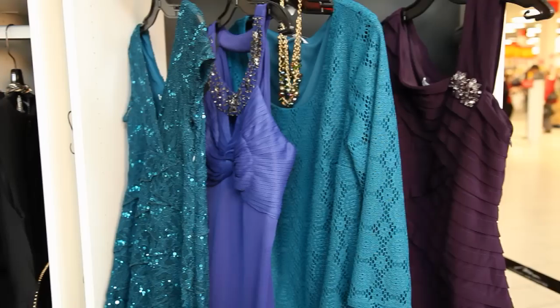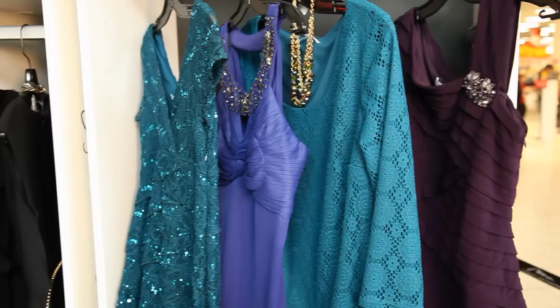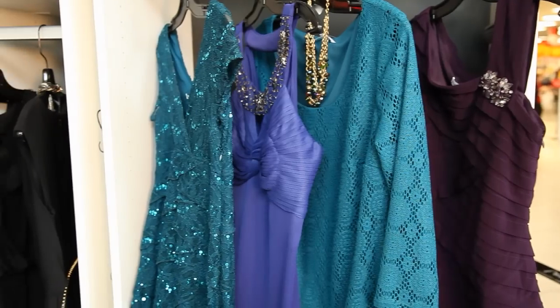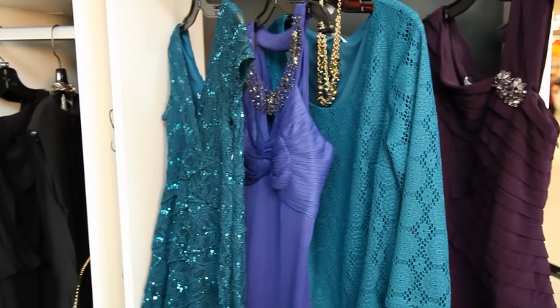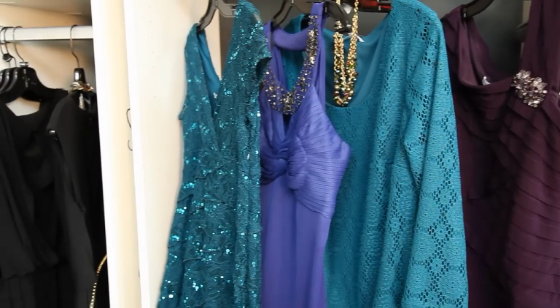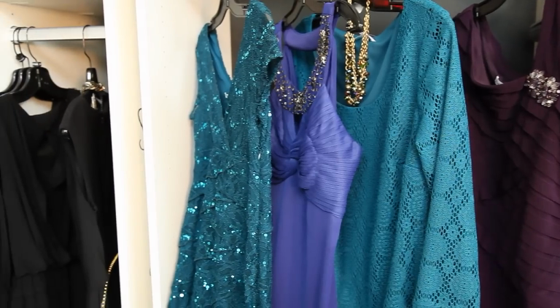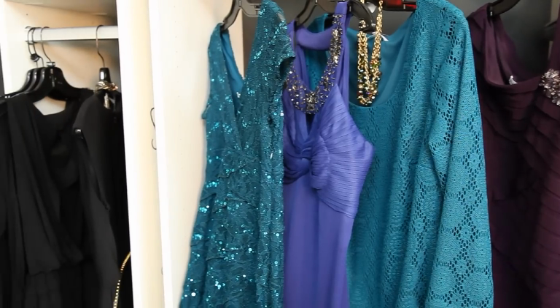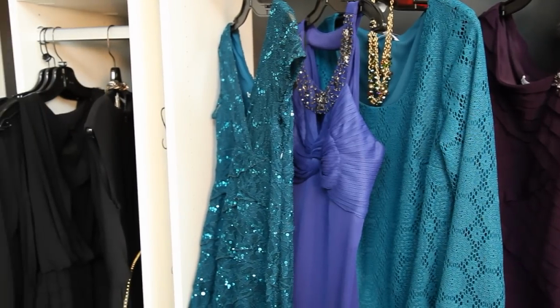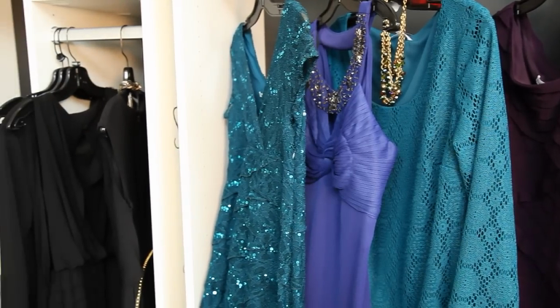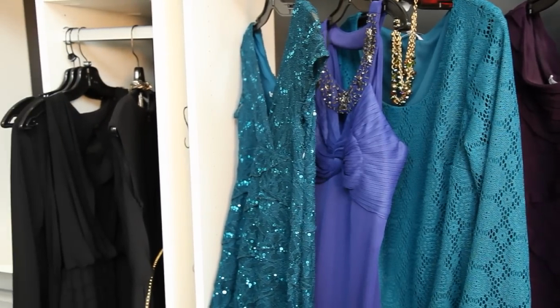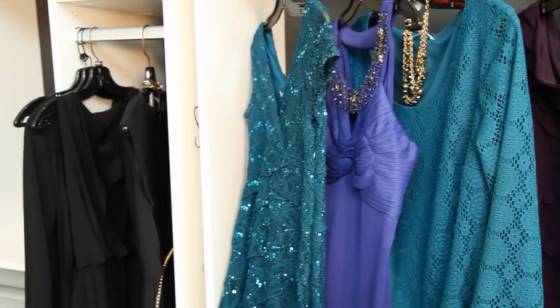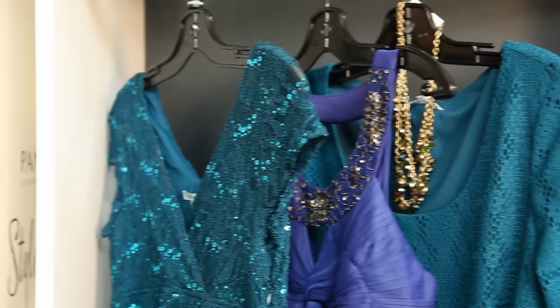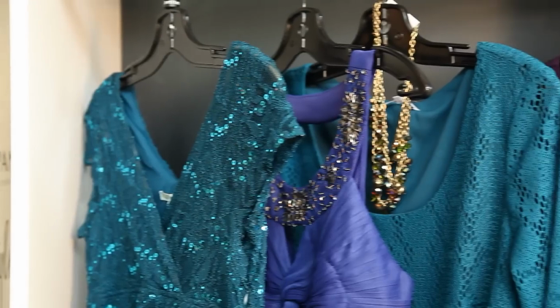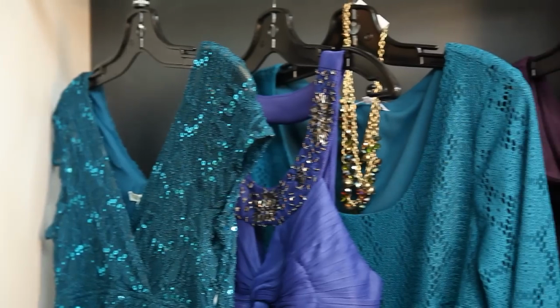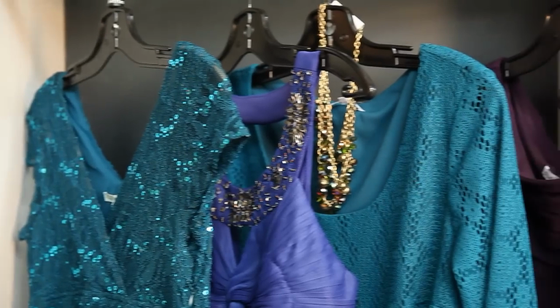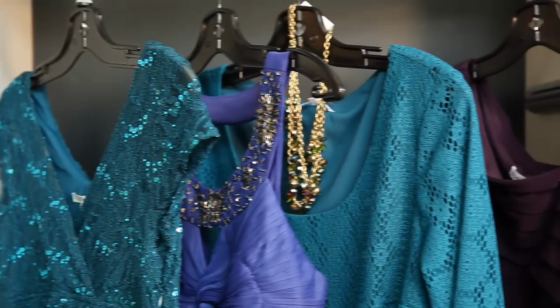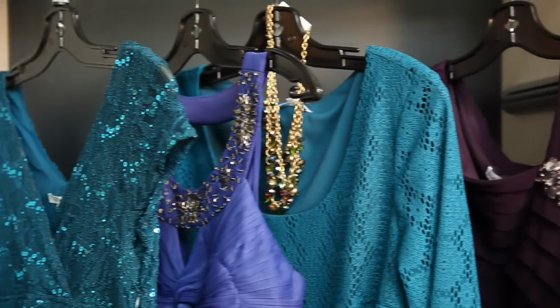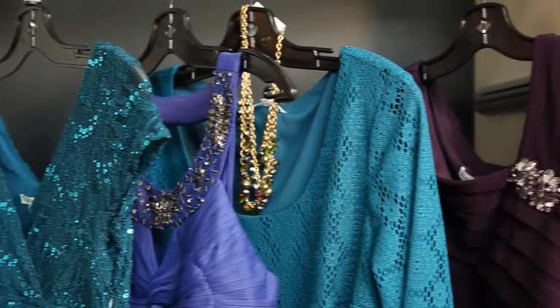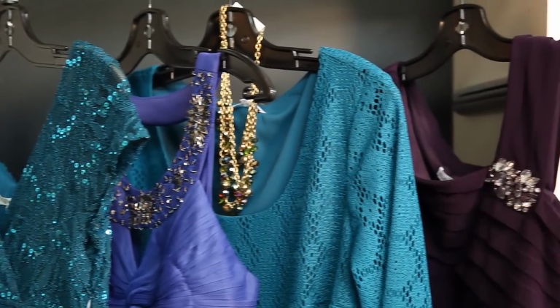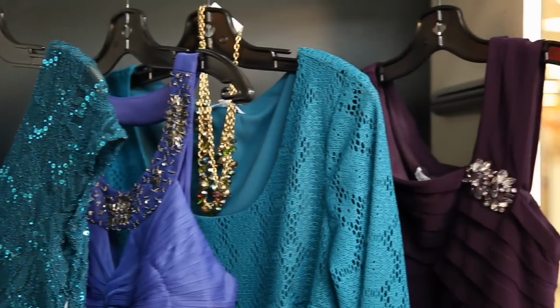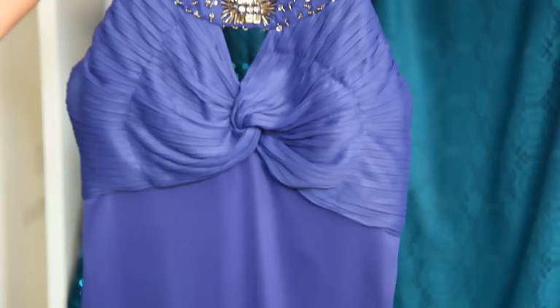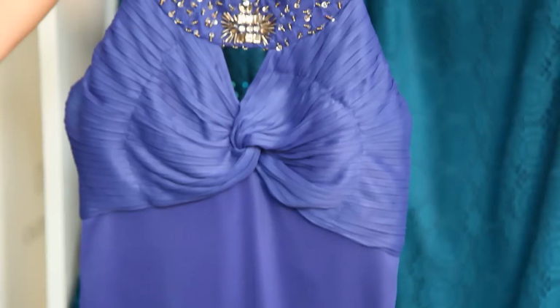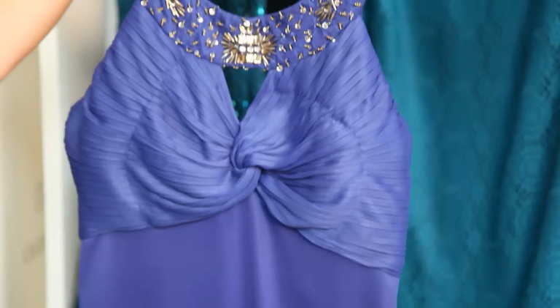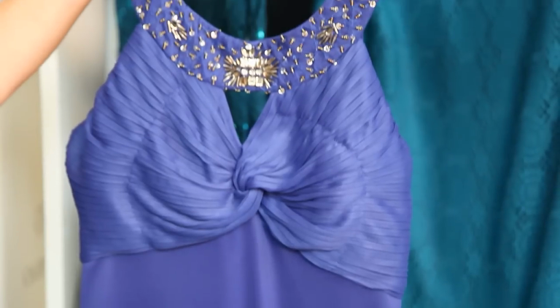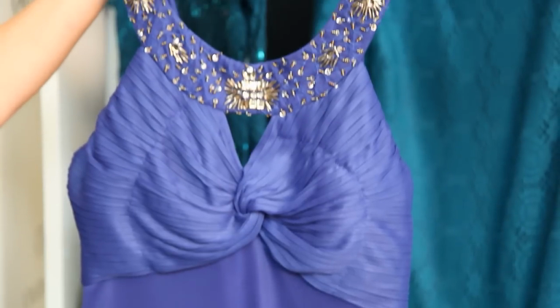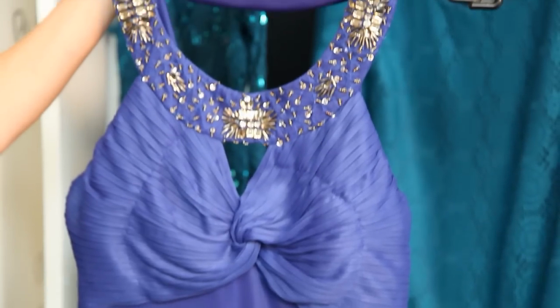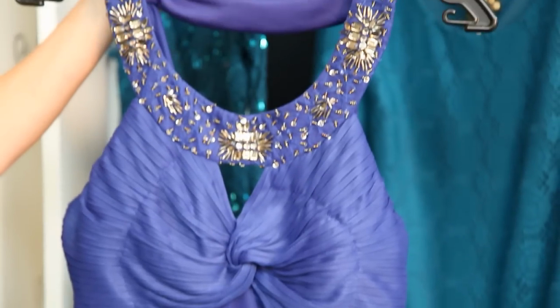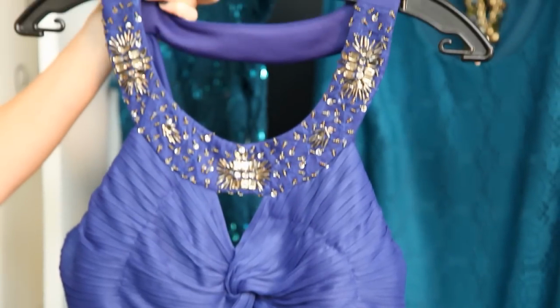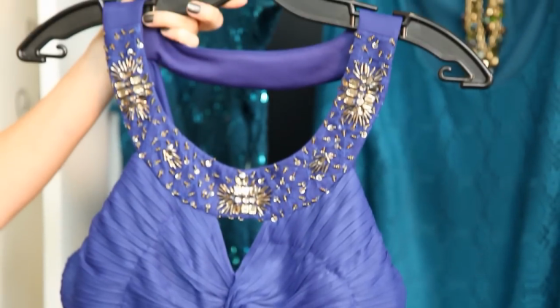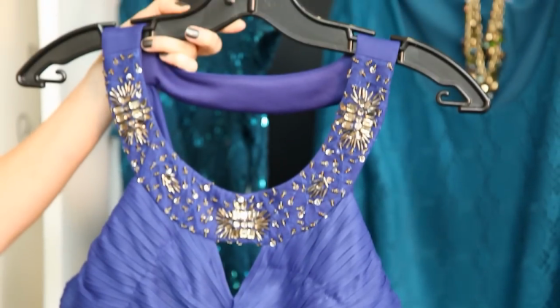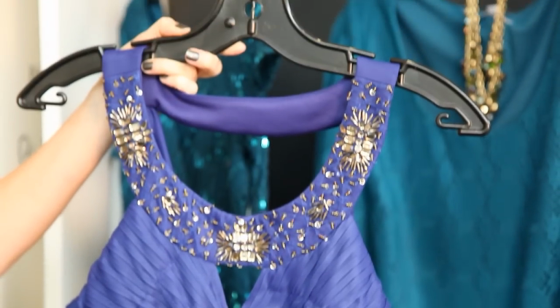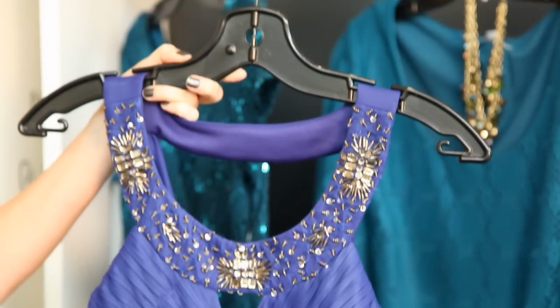Jewel tones are perfect for holiday dressing, like this lace dress with sparkle in teal, but watch for cobalt blue and plum shades as well.